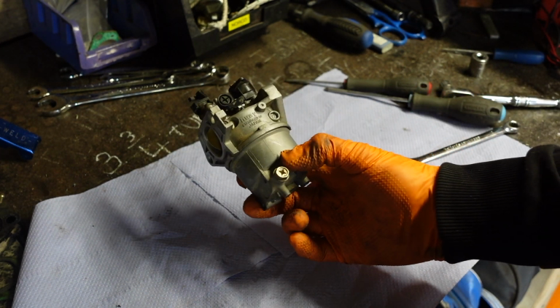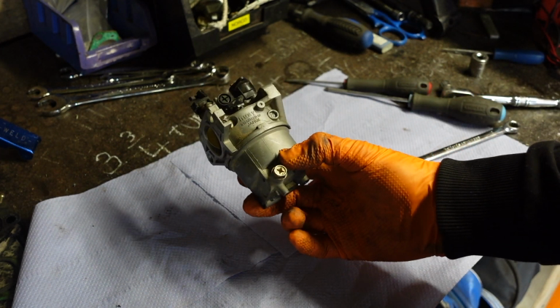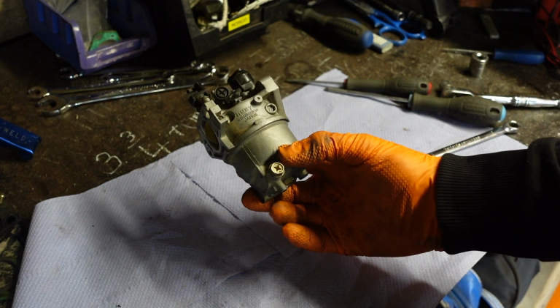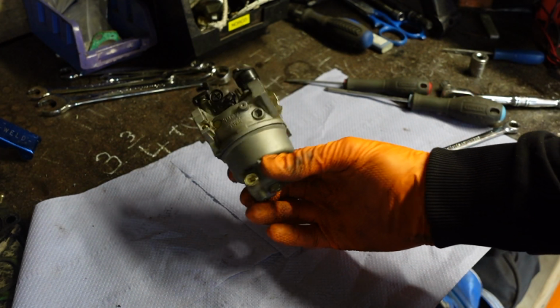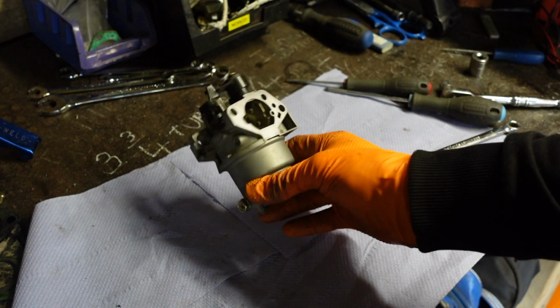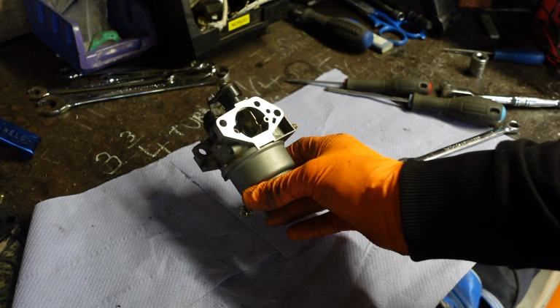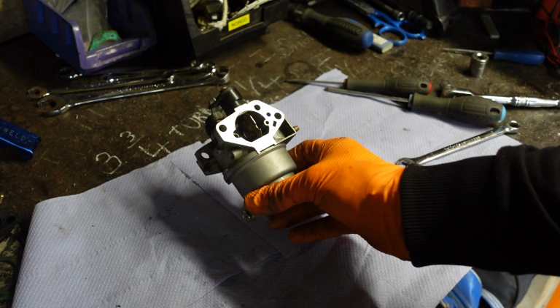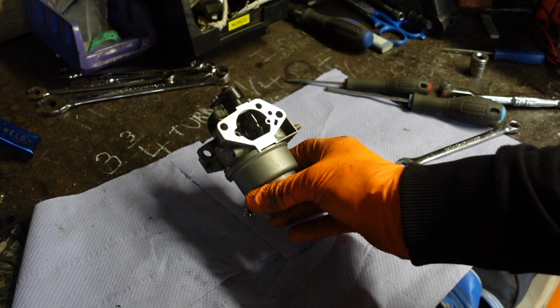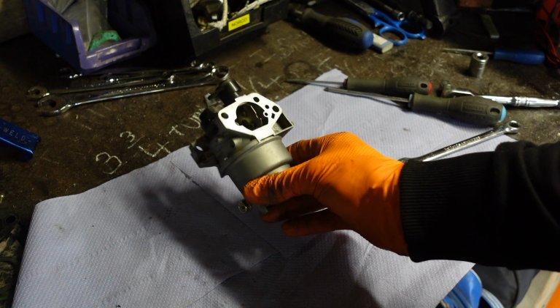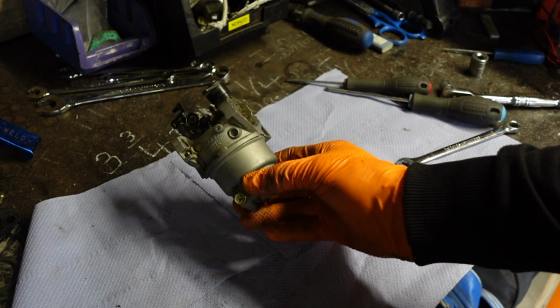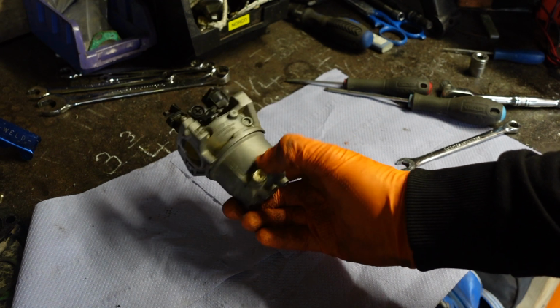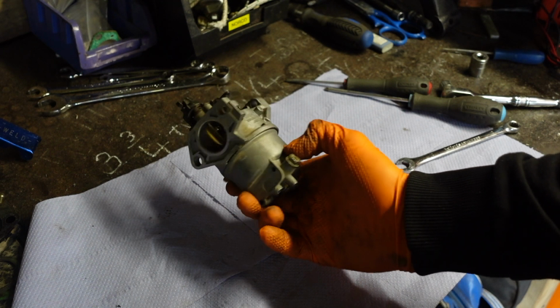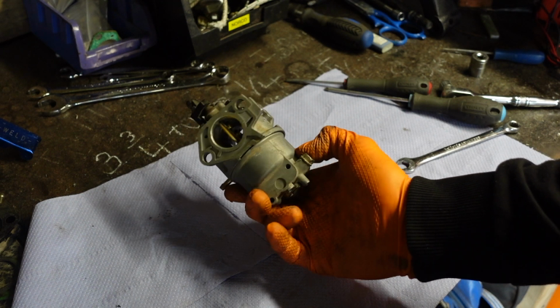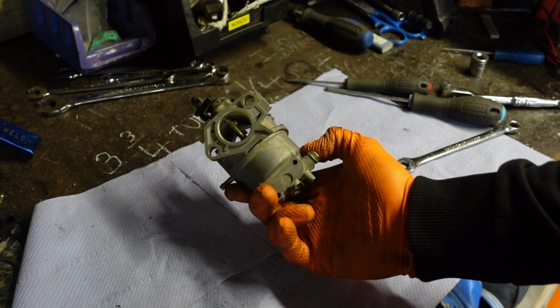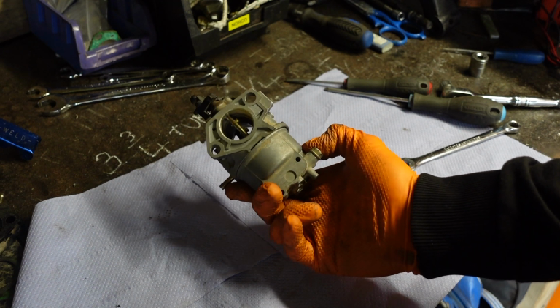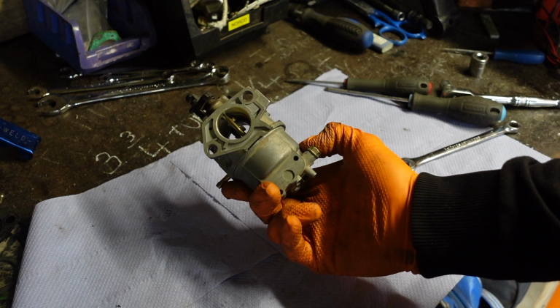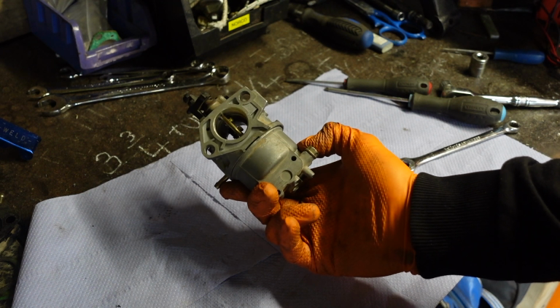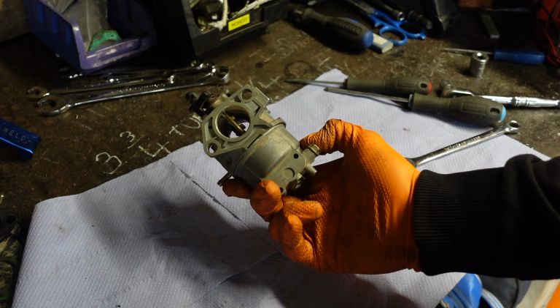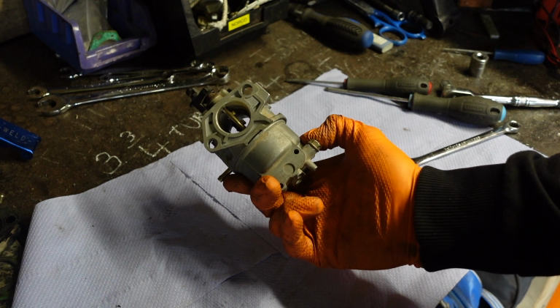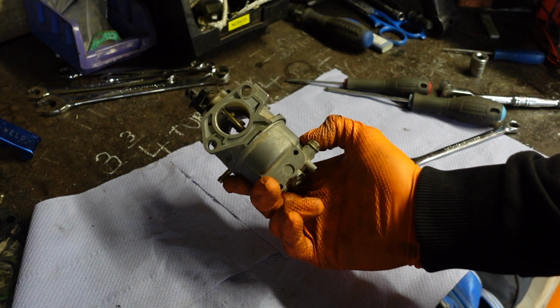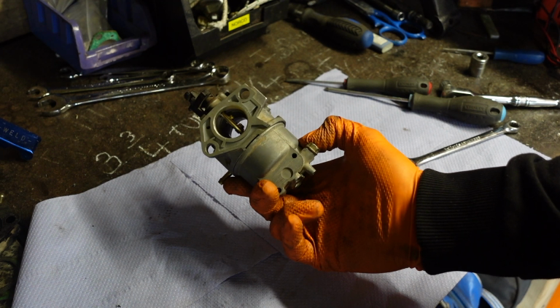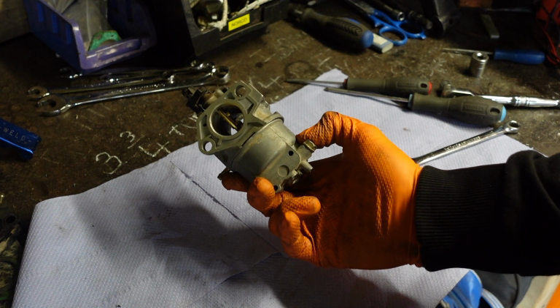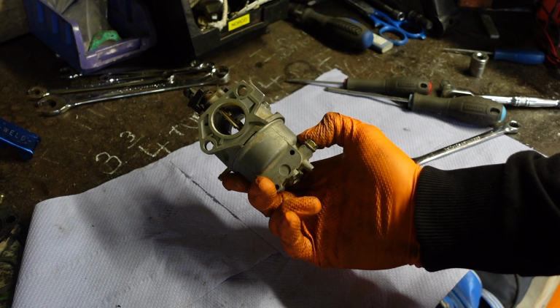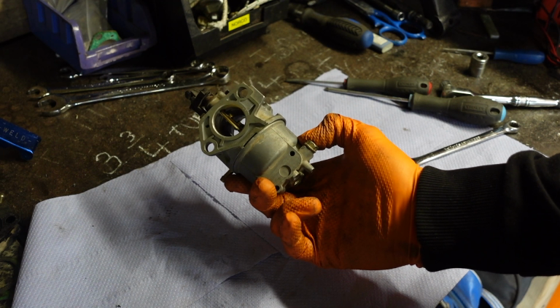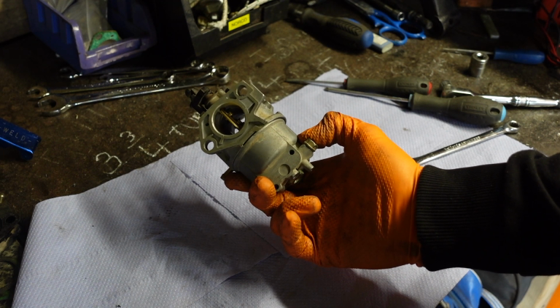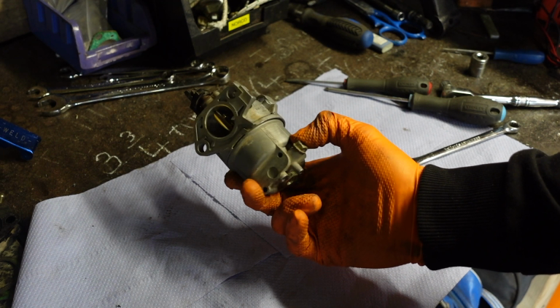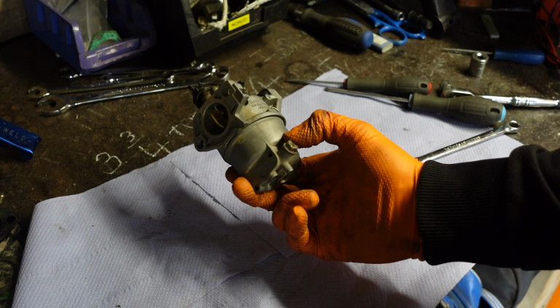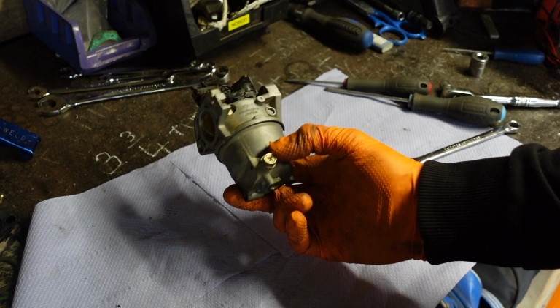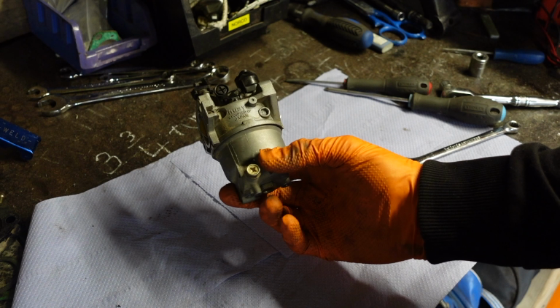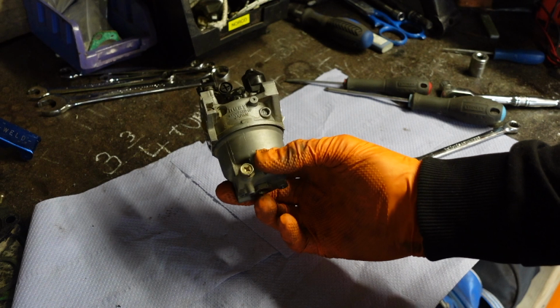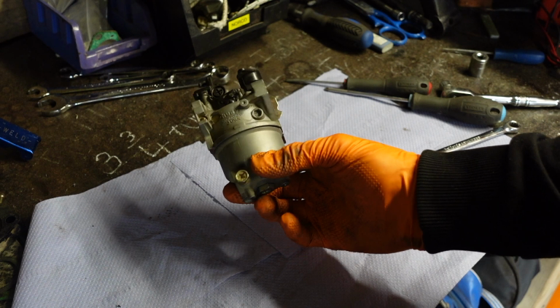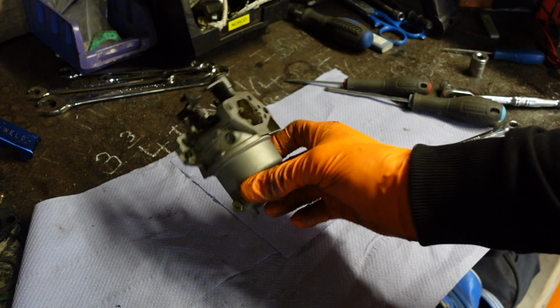And that there is your carb — cleaned and ready to go back on with the correct gaskets.